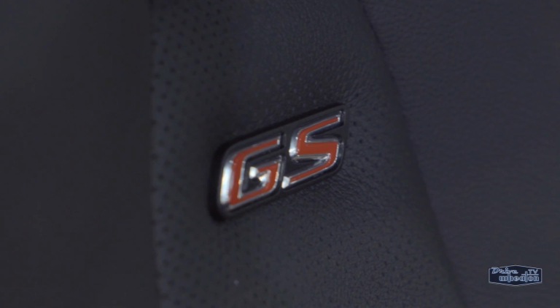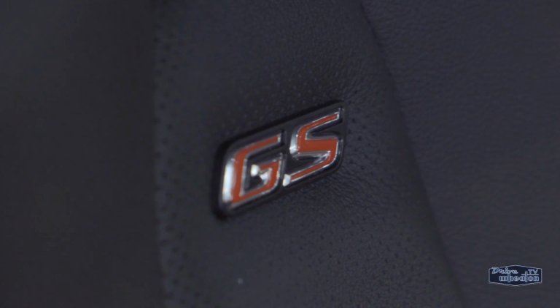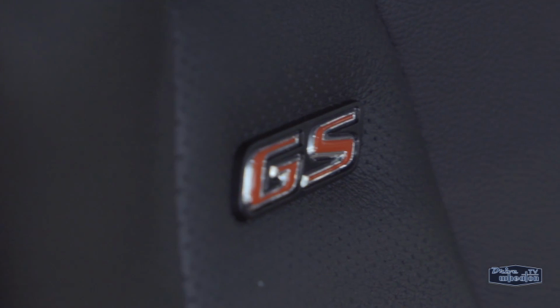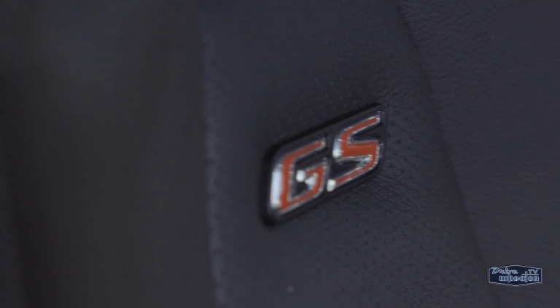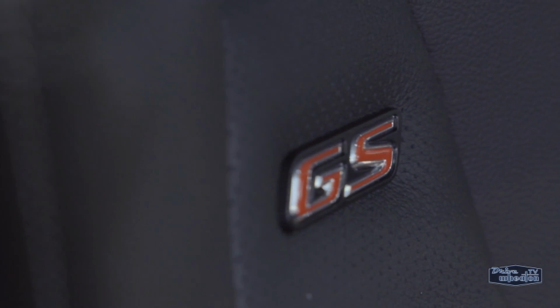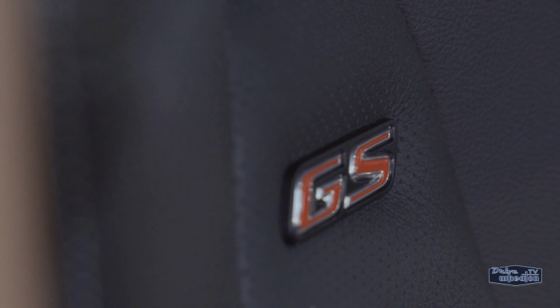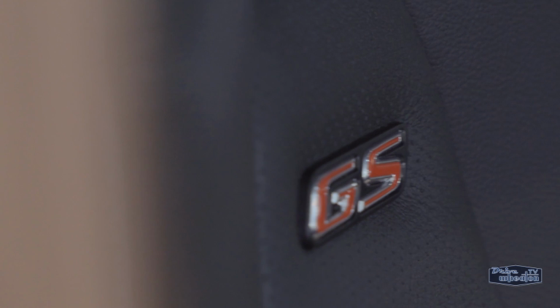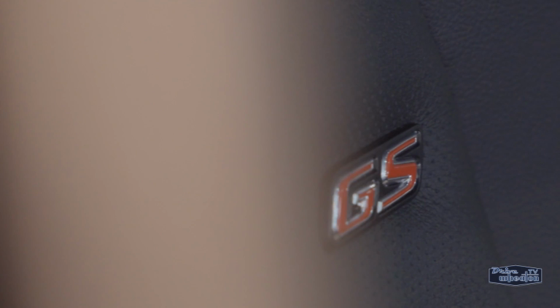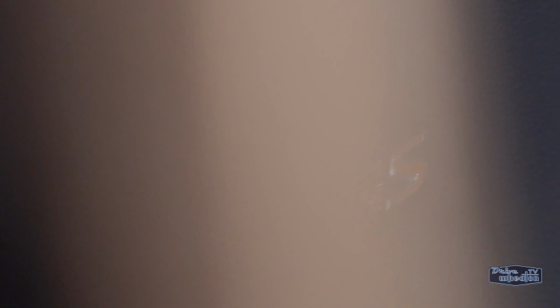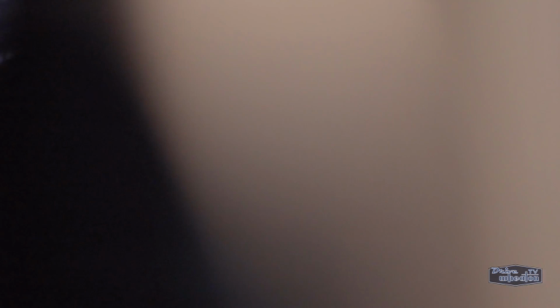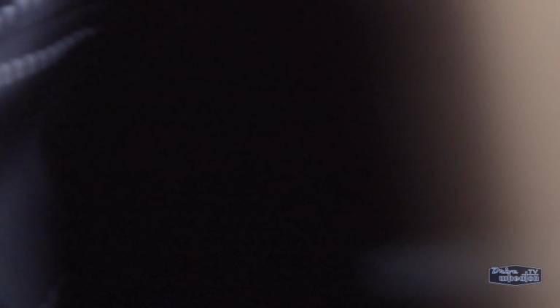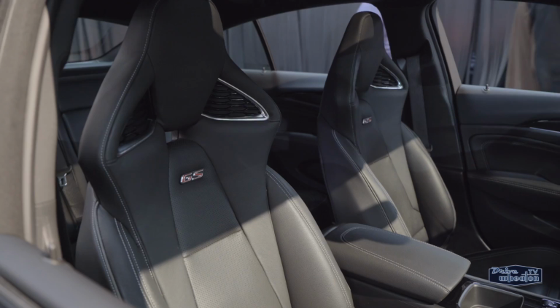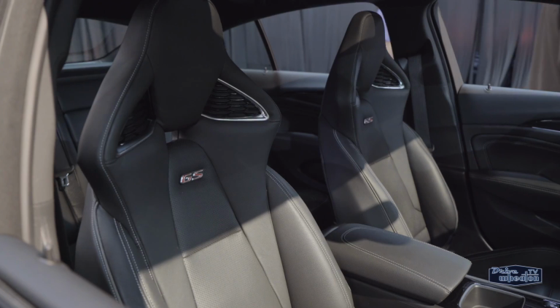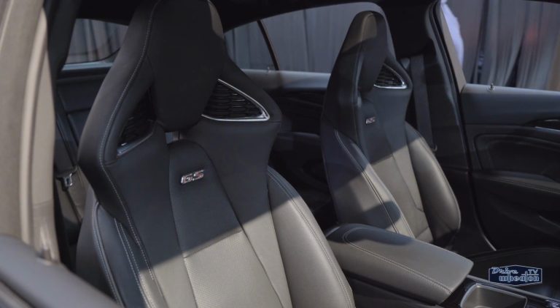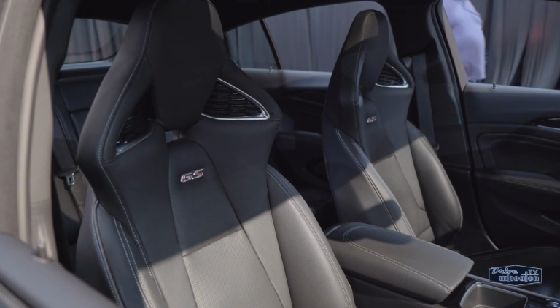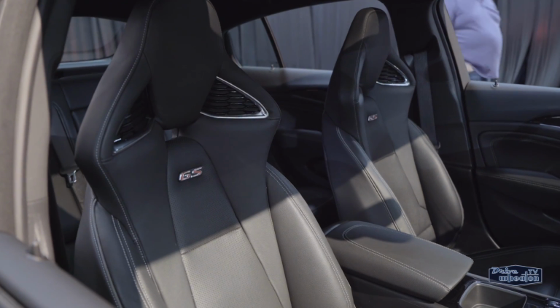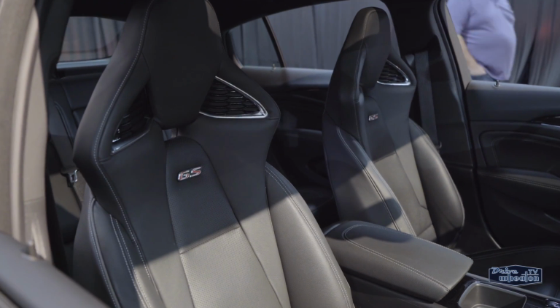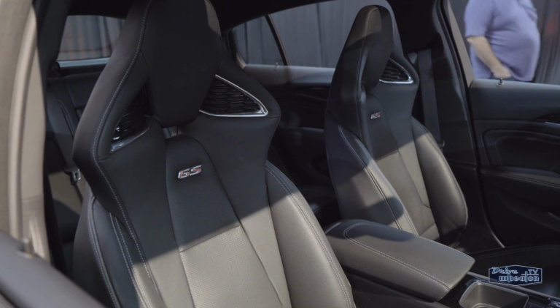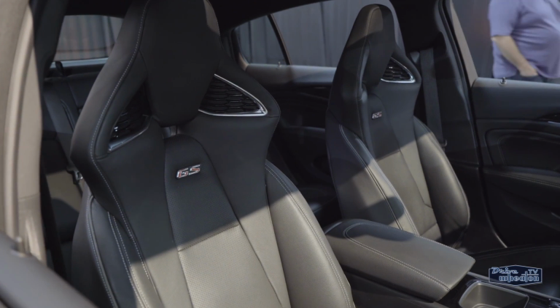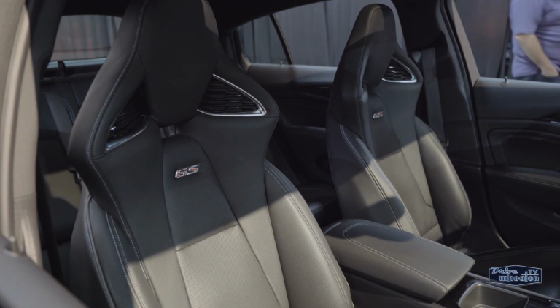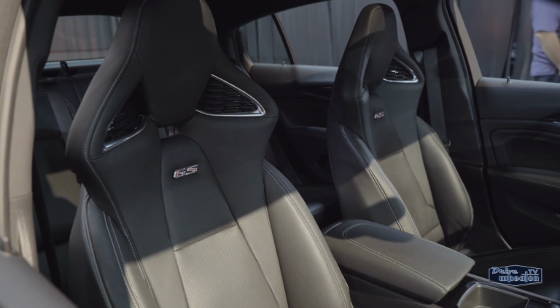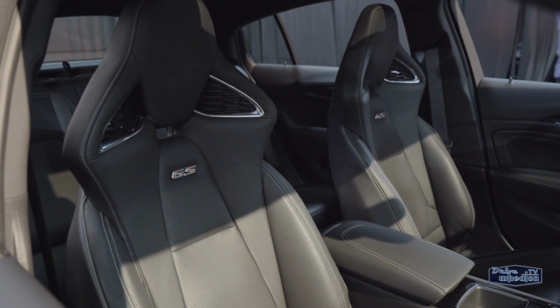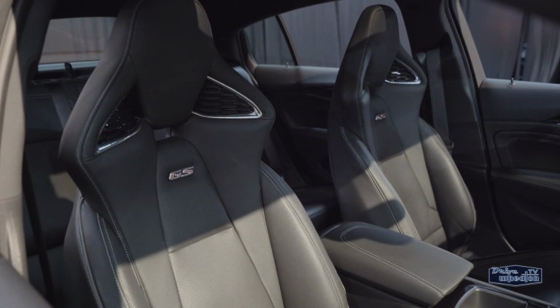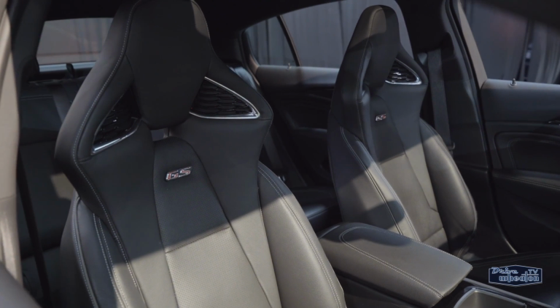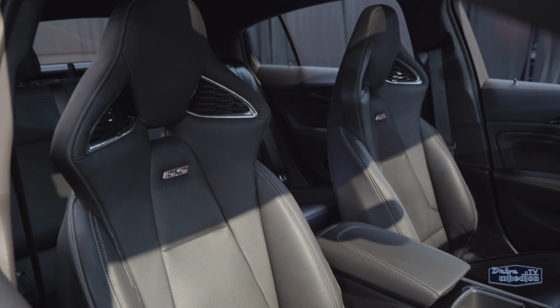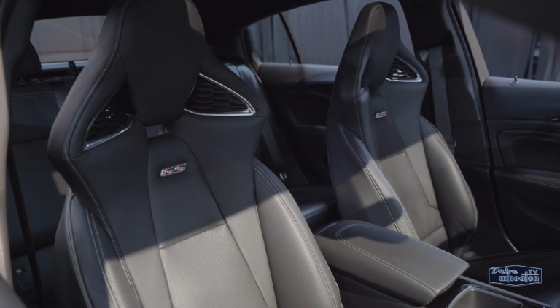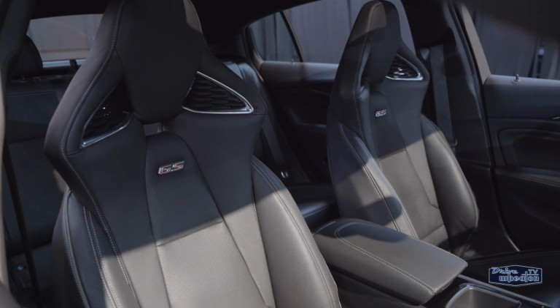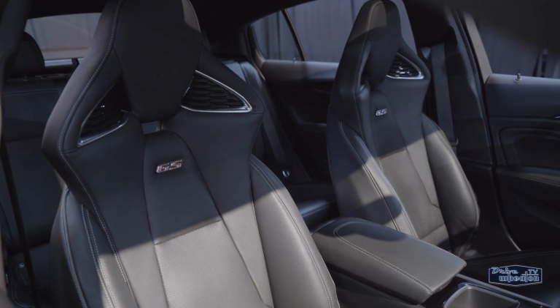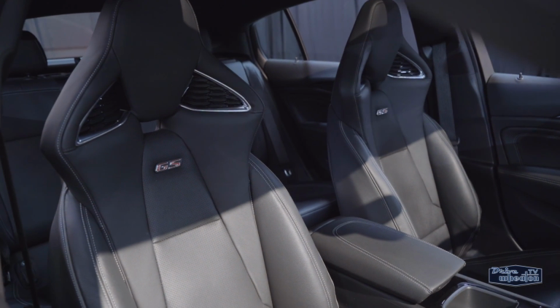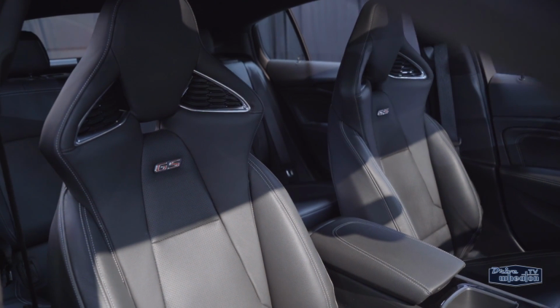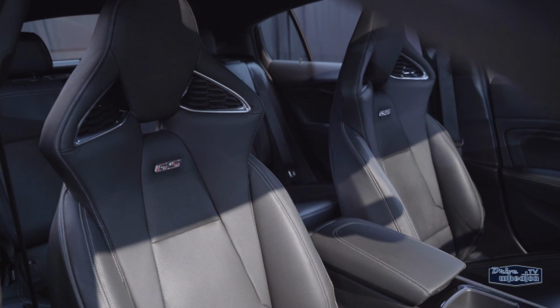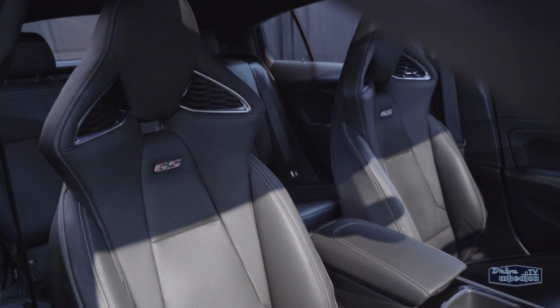Check out the seats. These are GS-specific sport seats that are heated, ventilated, and even have a massage function. They're also quite comfortable.